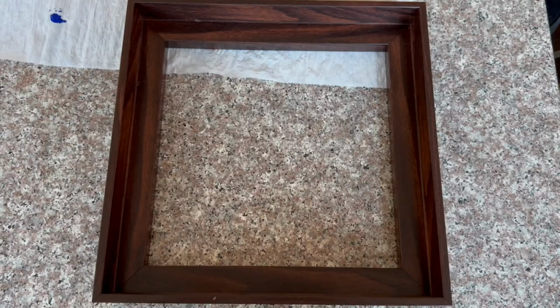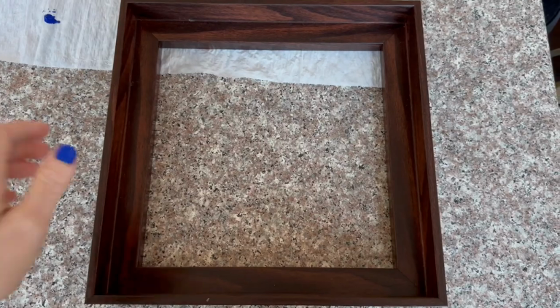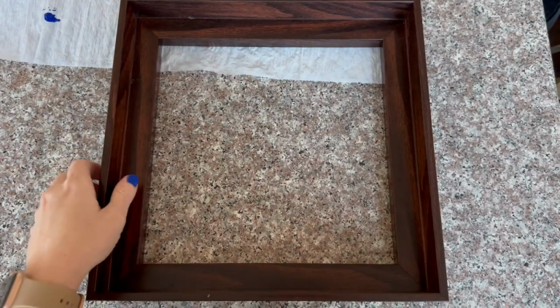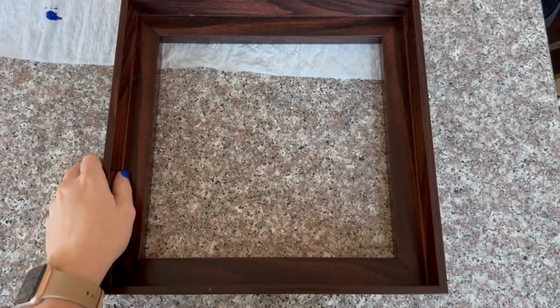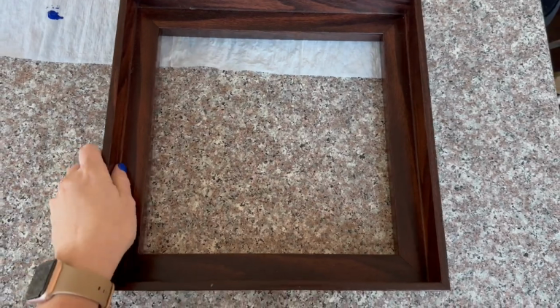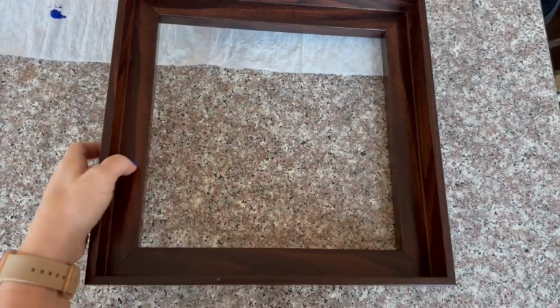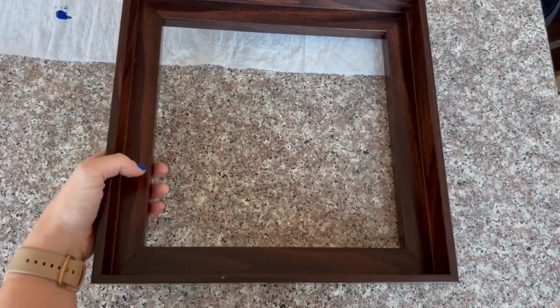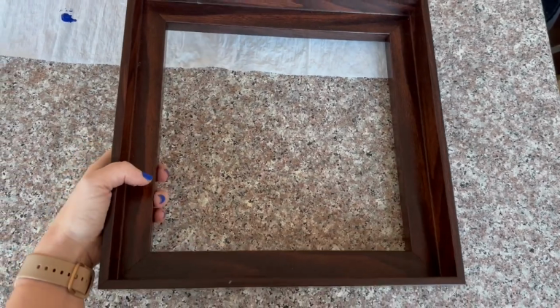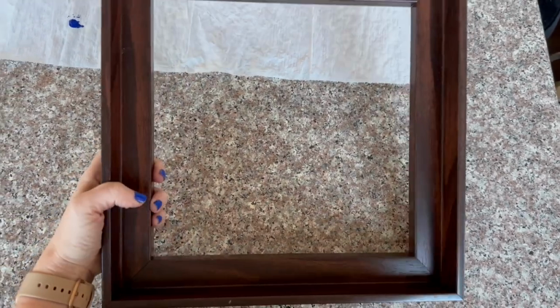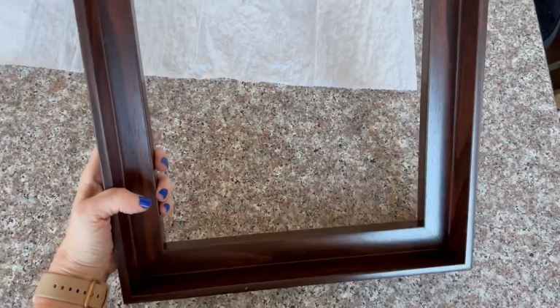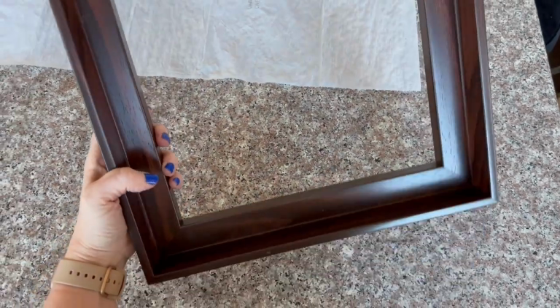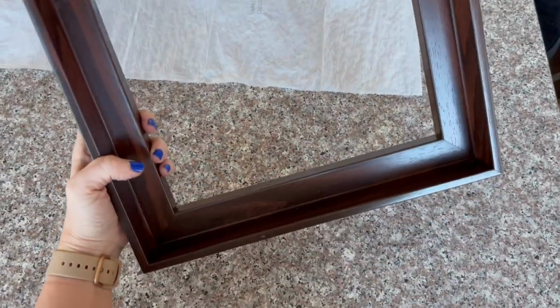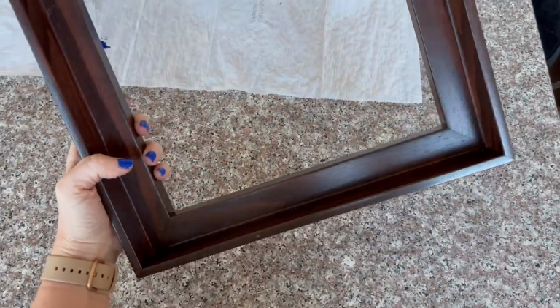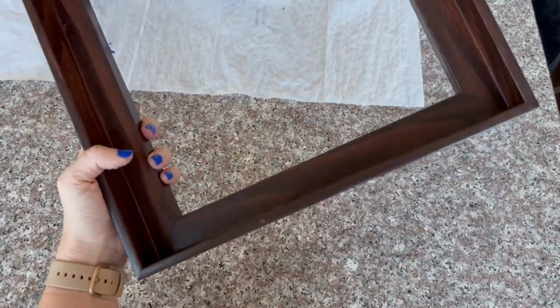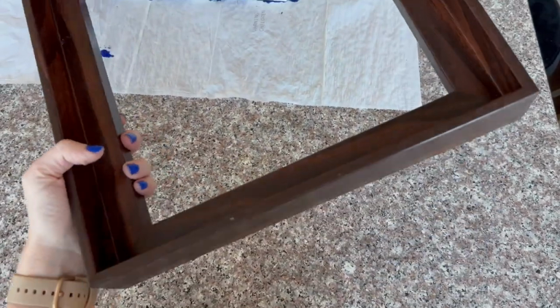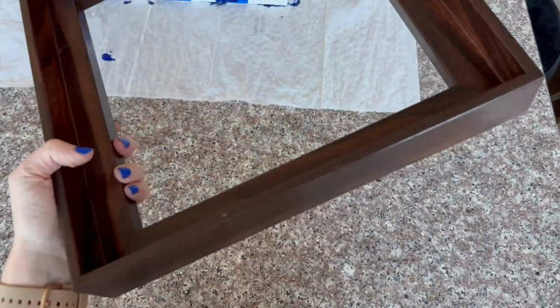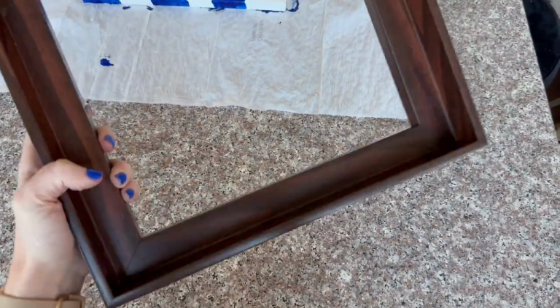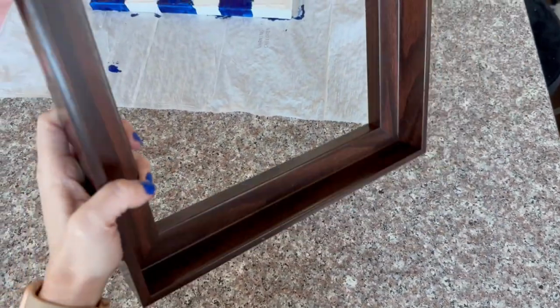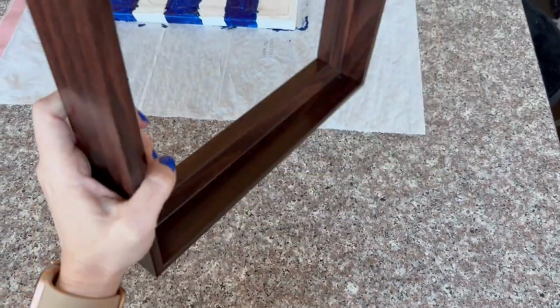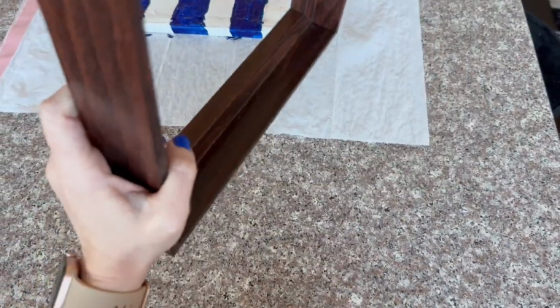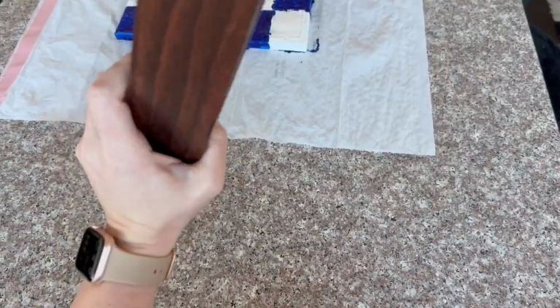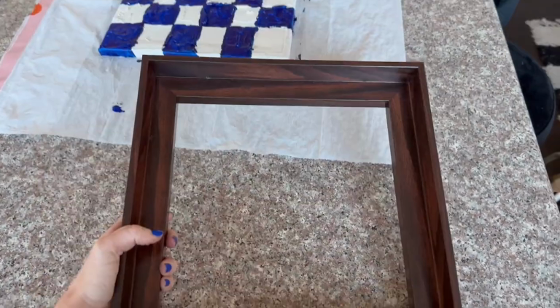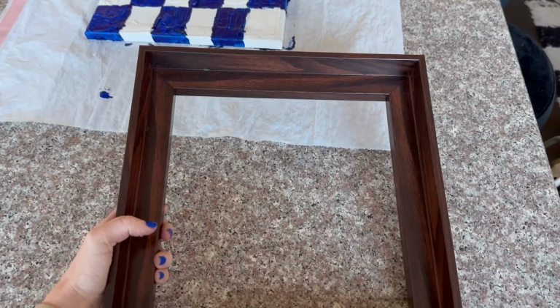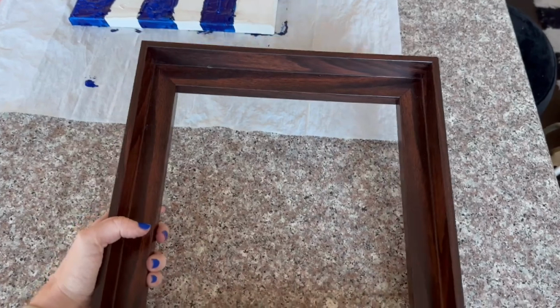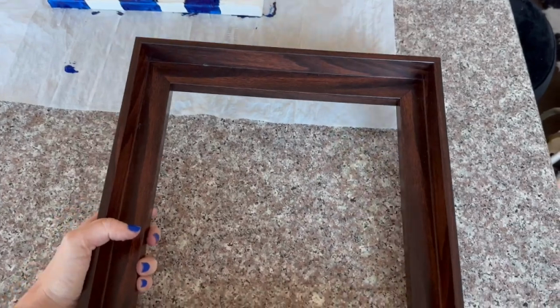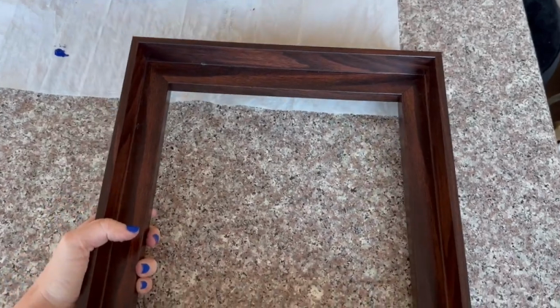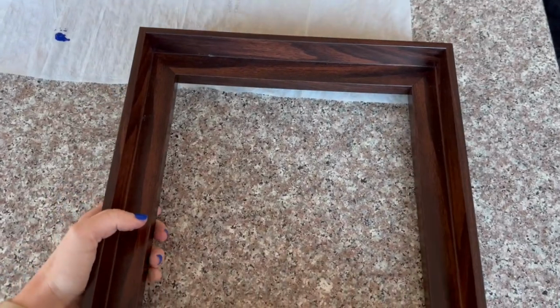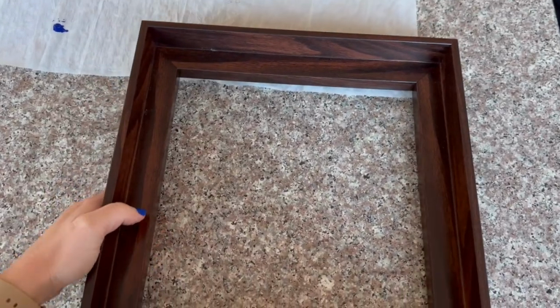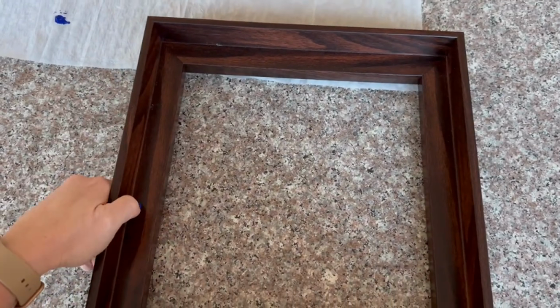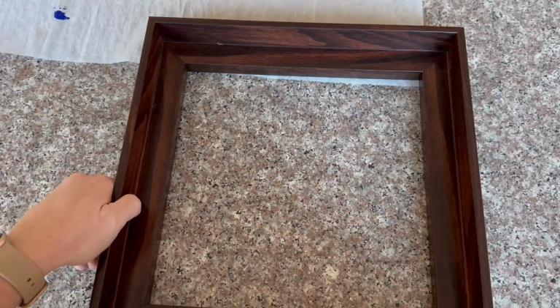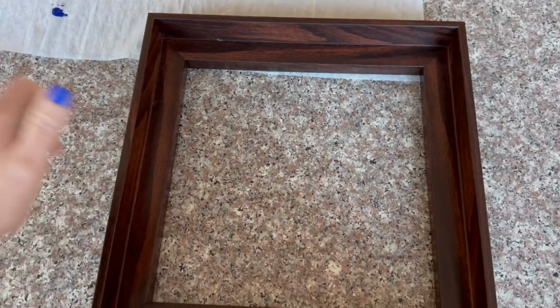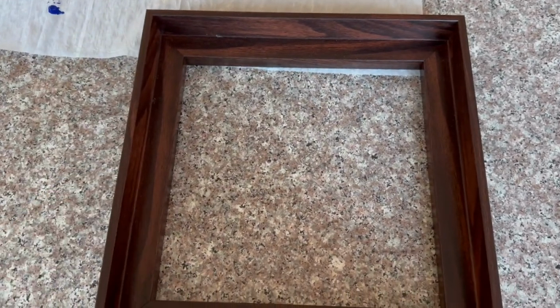This is the walnut frame I ordered. It took me a really long time to find a frame that would work for this project. It's 12 by 12 and I think it looks really beautiful.